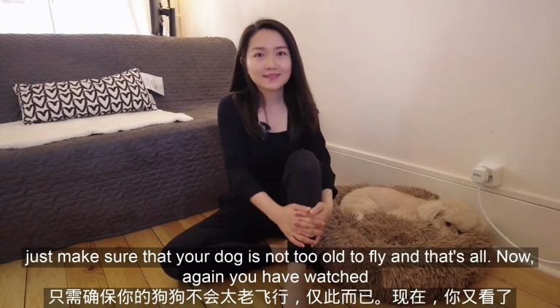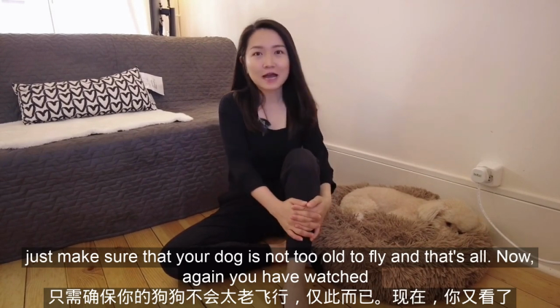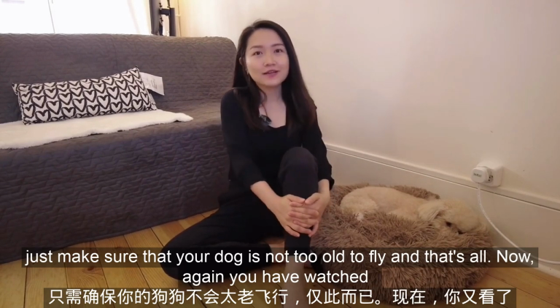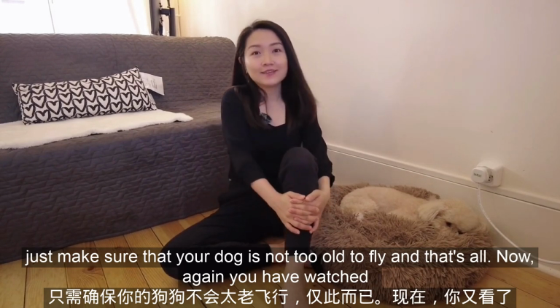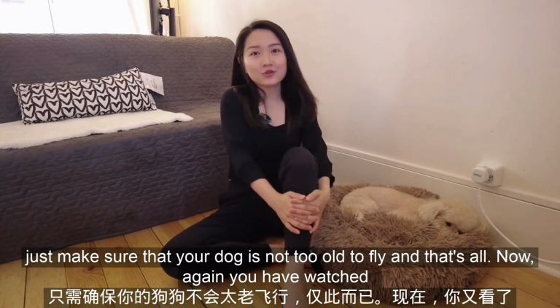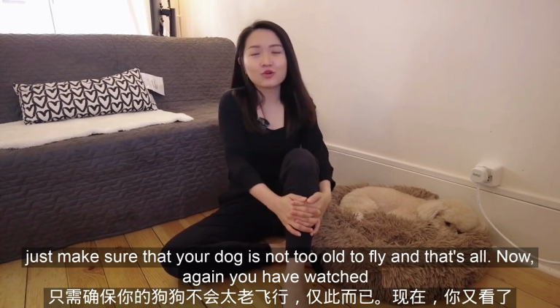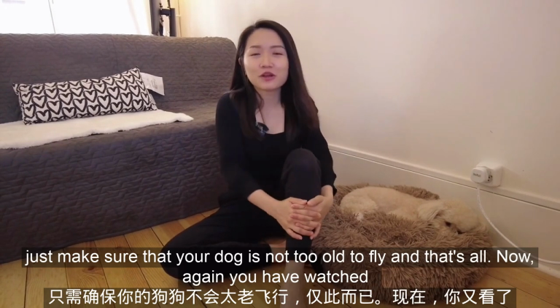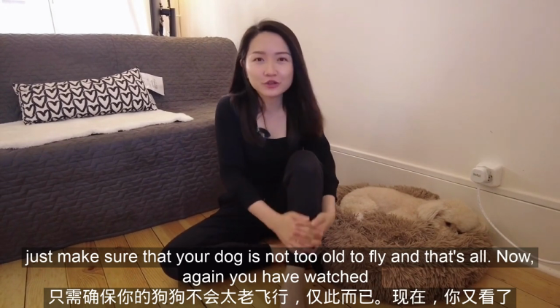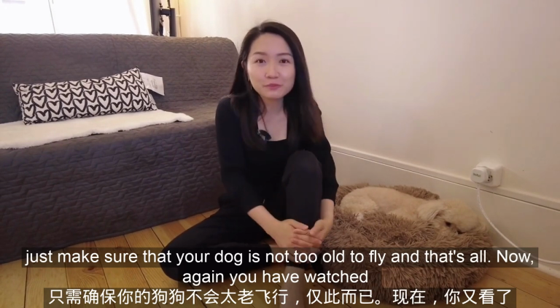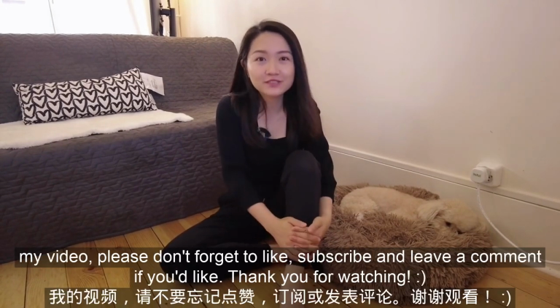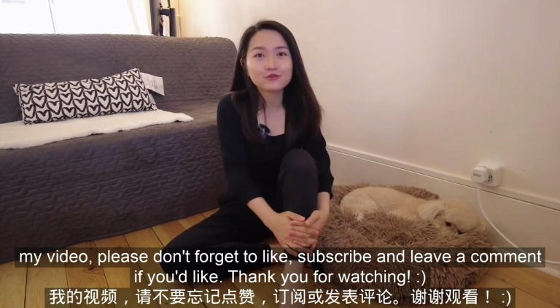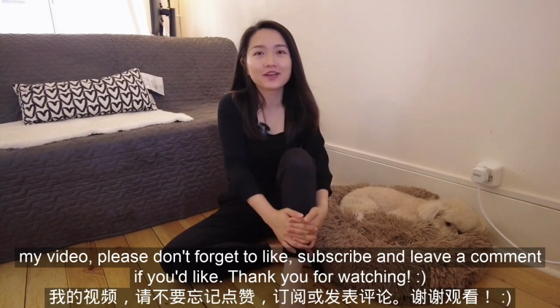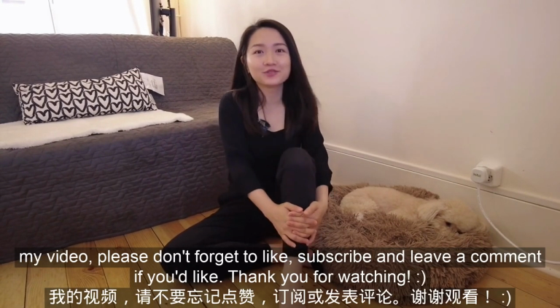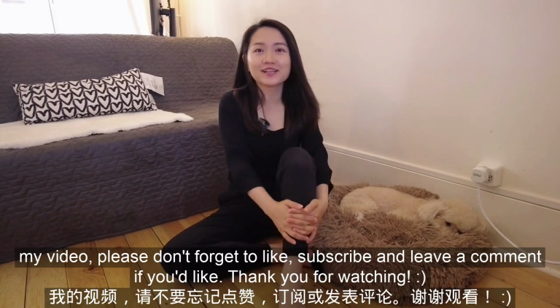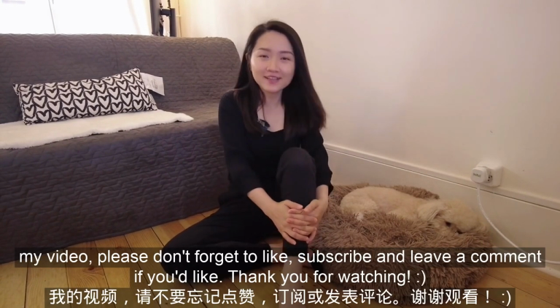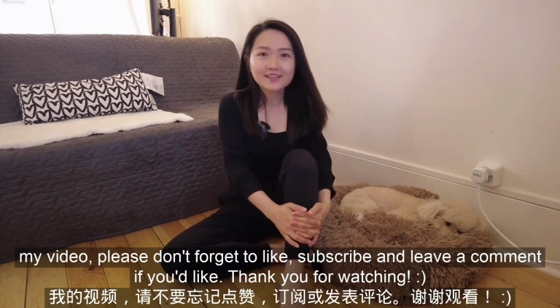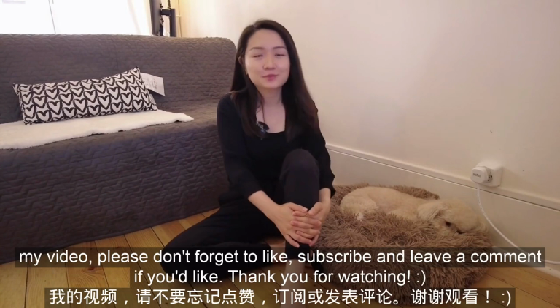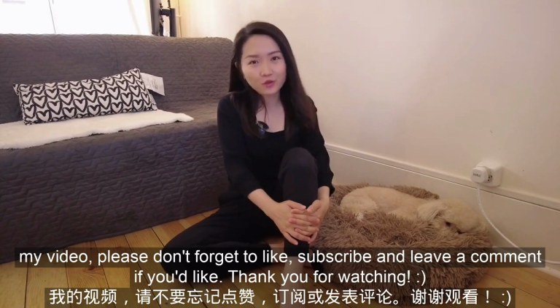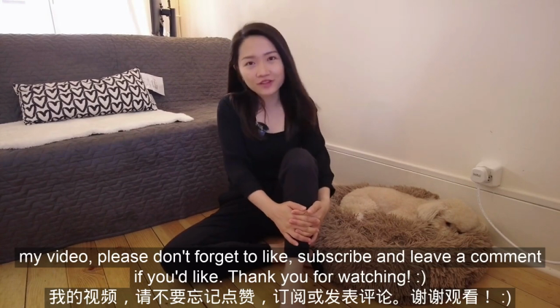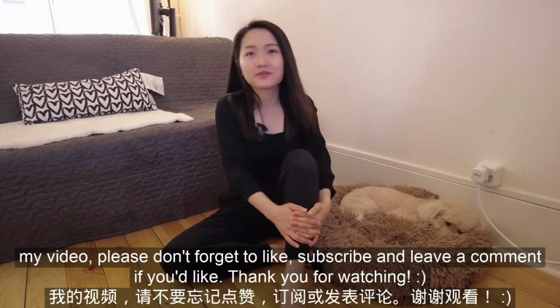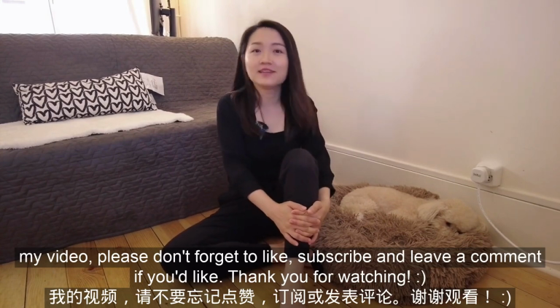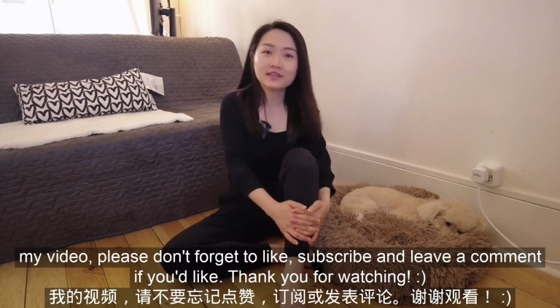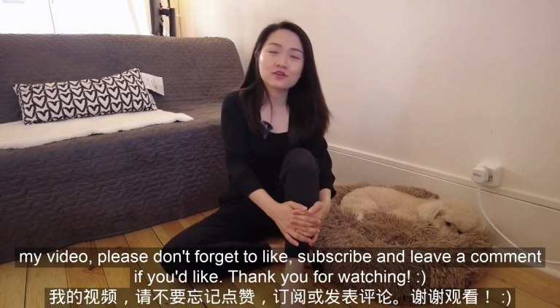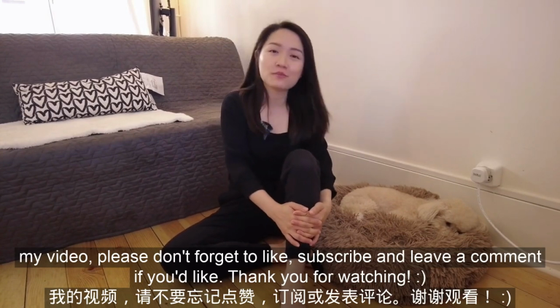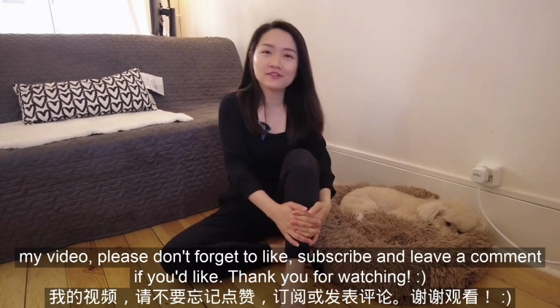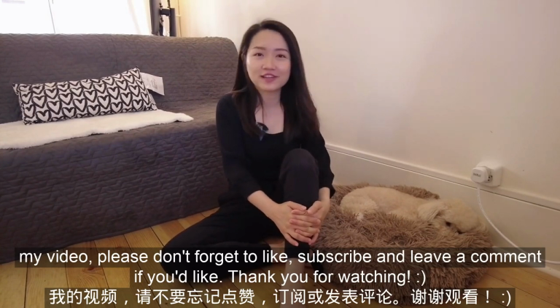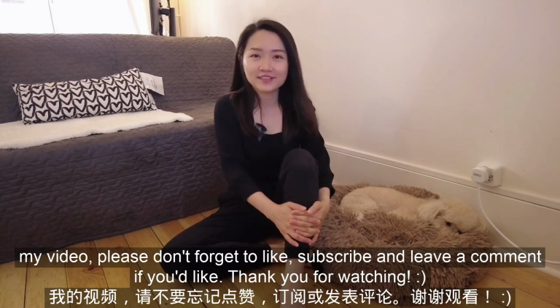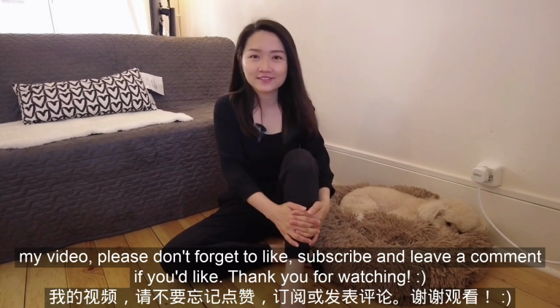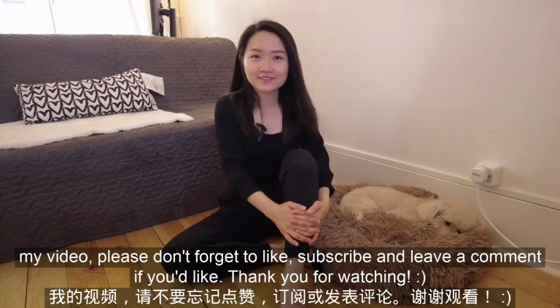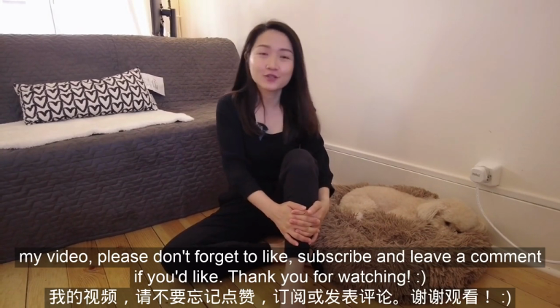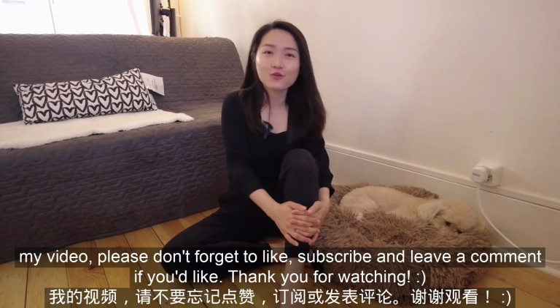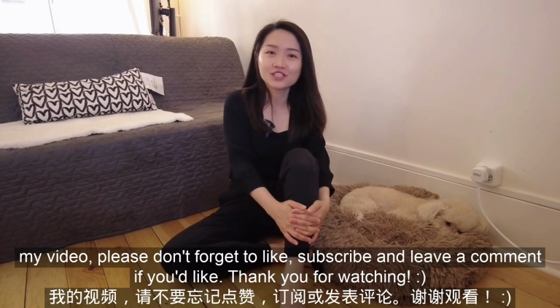If you have watched my video, please don't forget to like, subscribe, and leave a comment if you like. Thank you for watching.